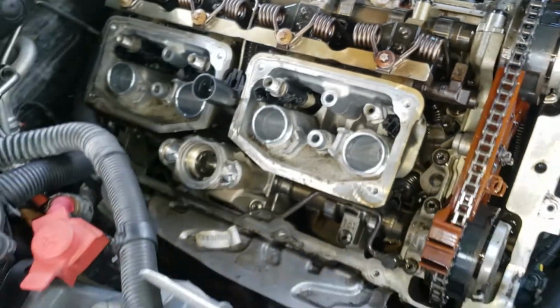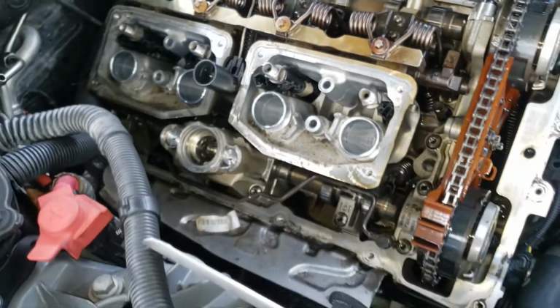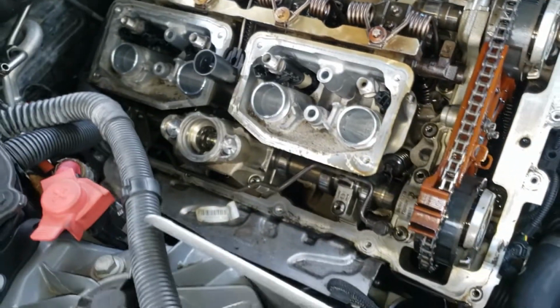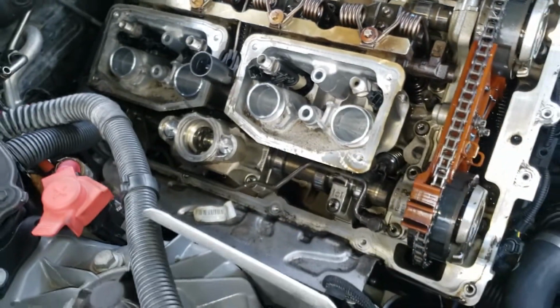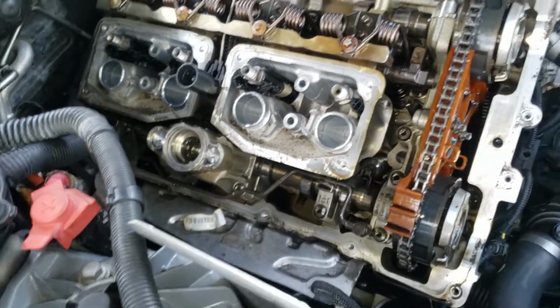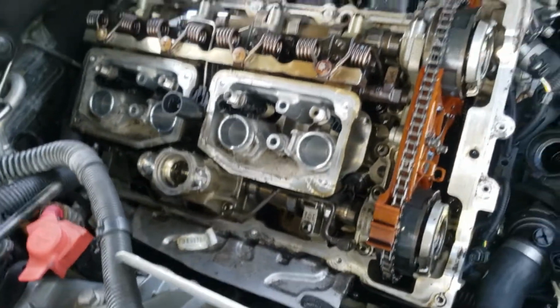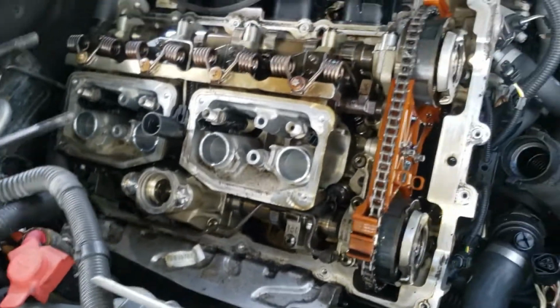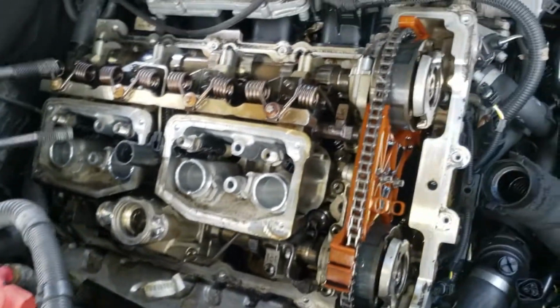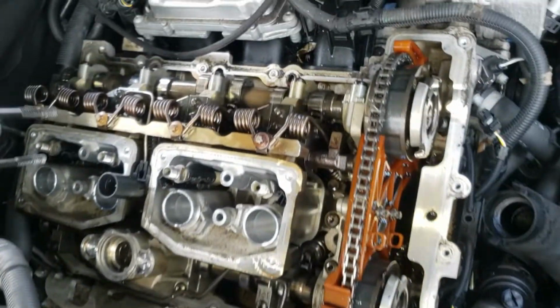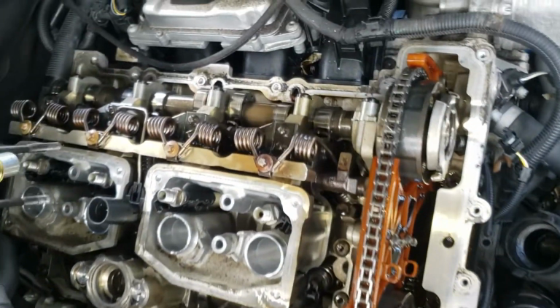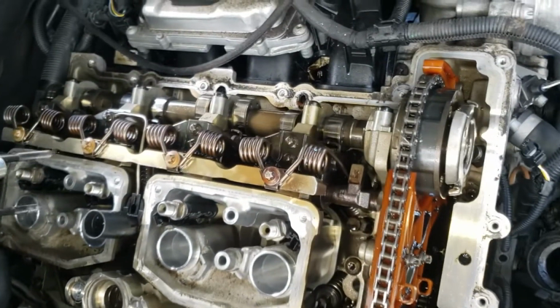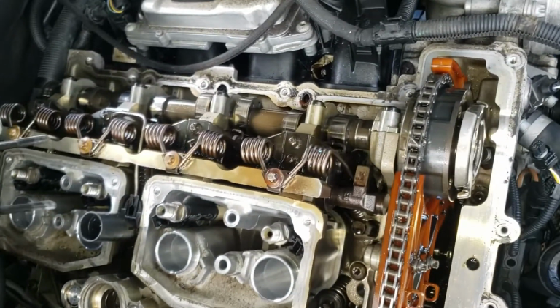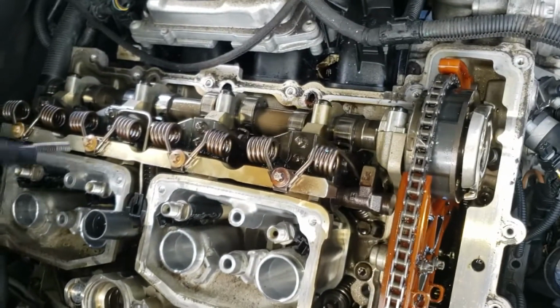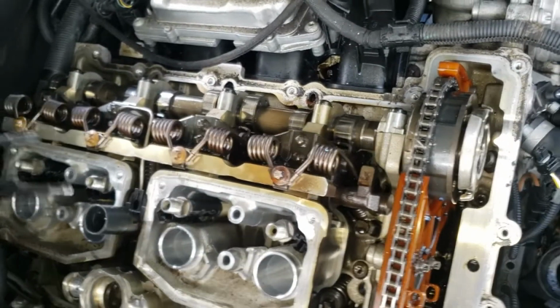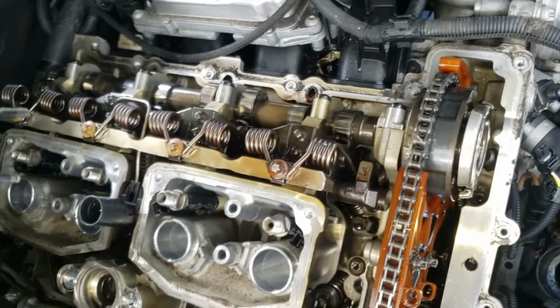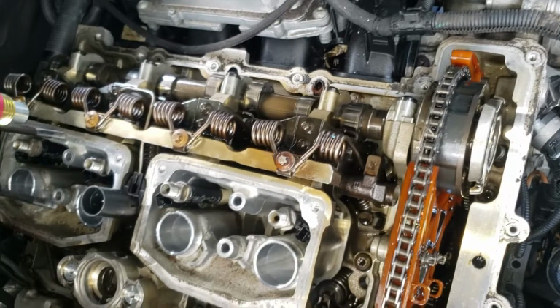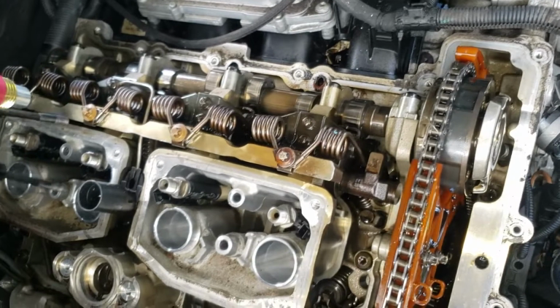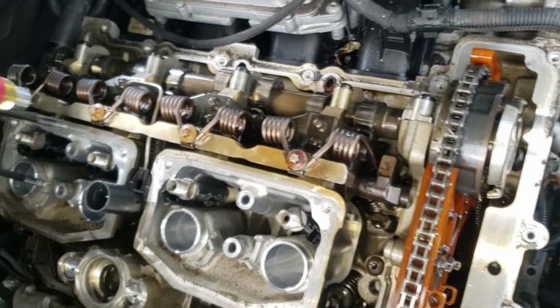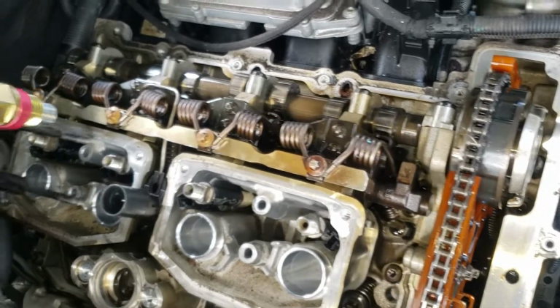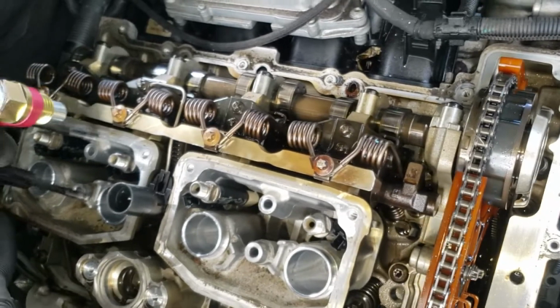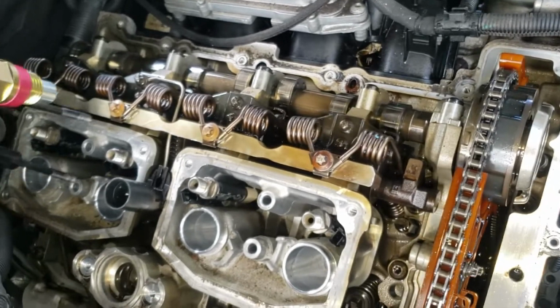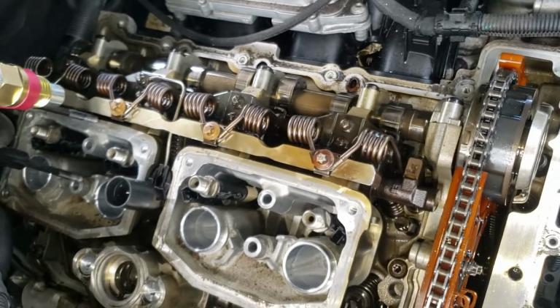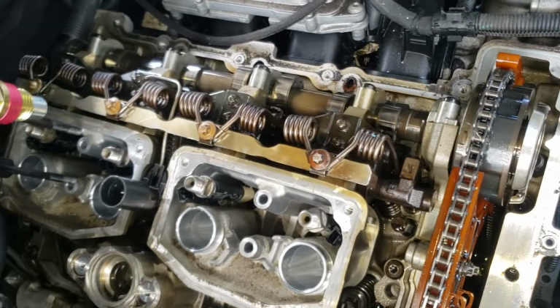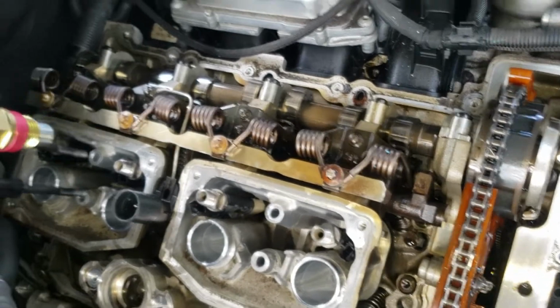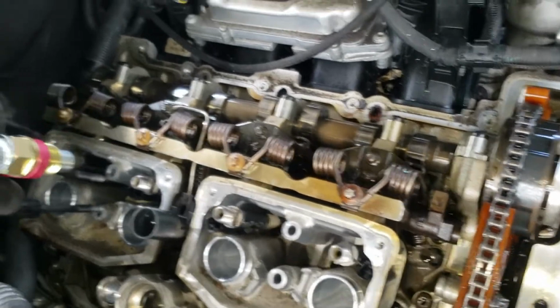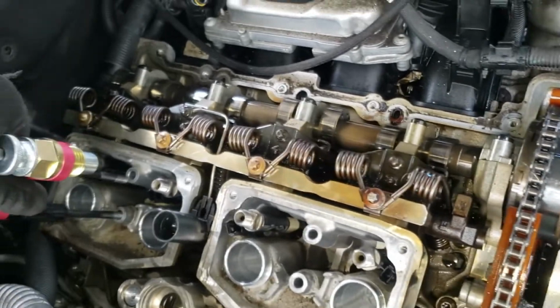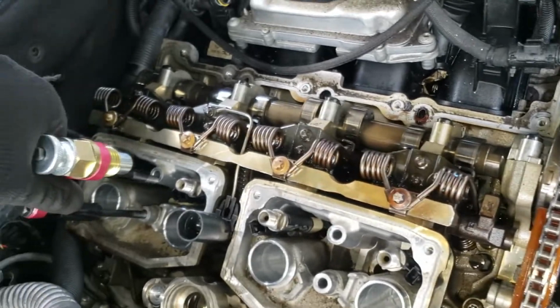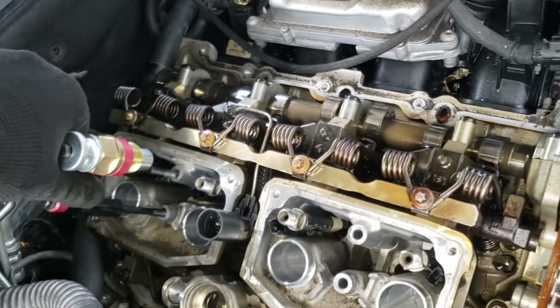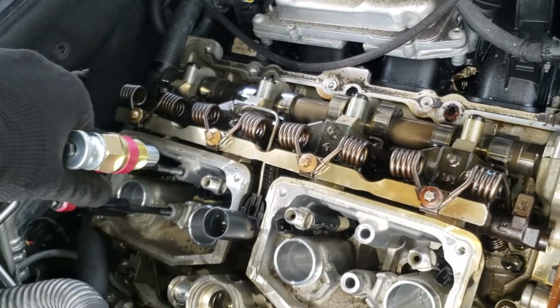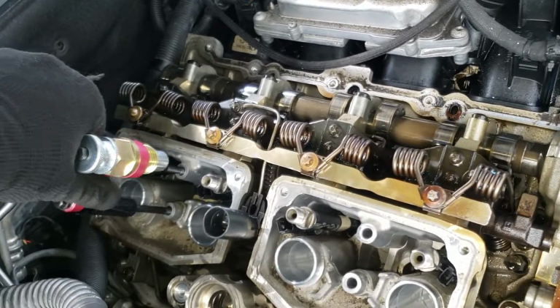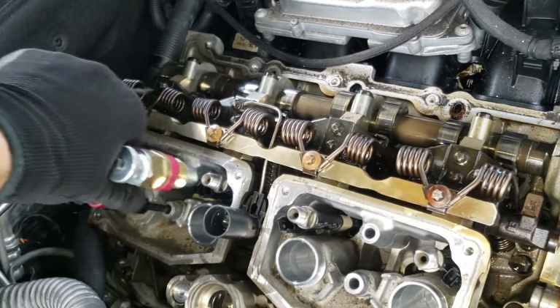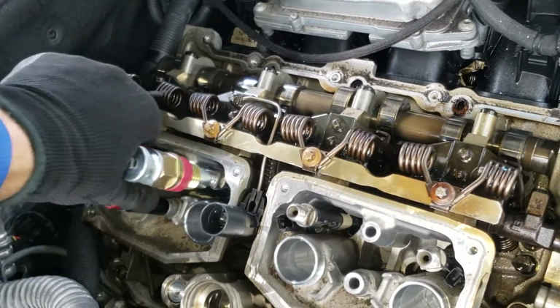The injector puller — not the fuse puller — but the injector puller that we're going to use is this one here.